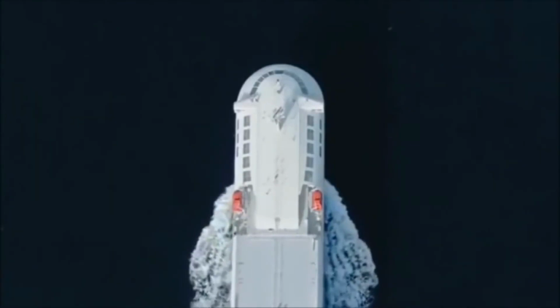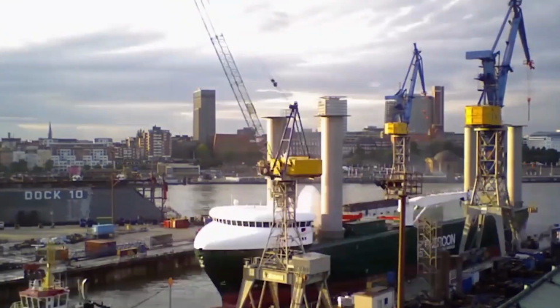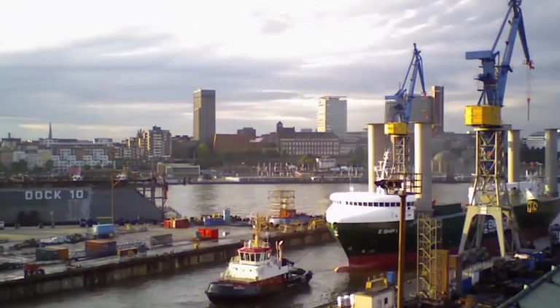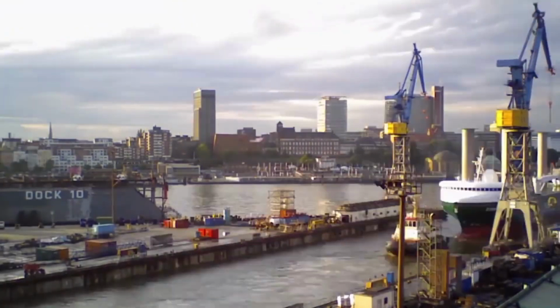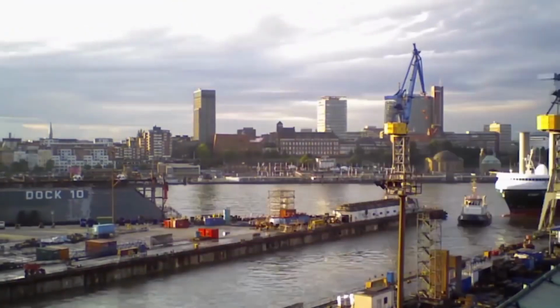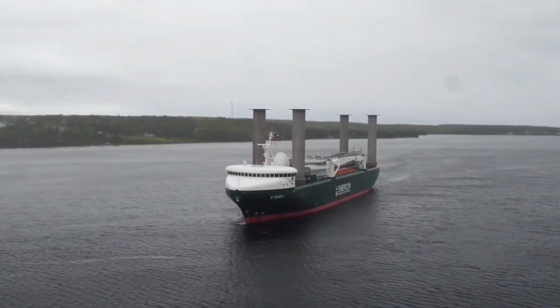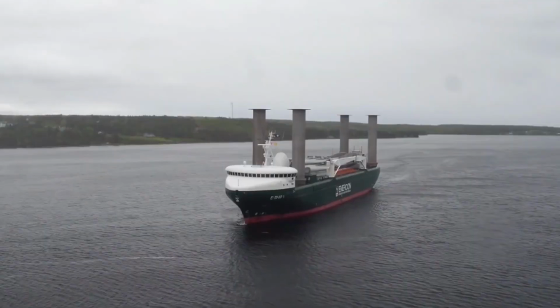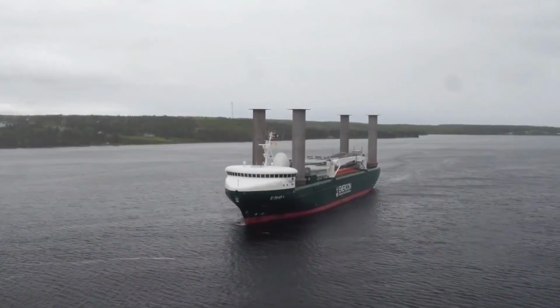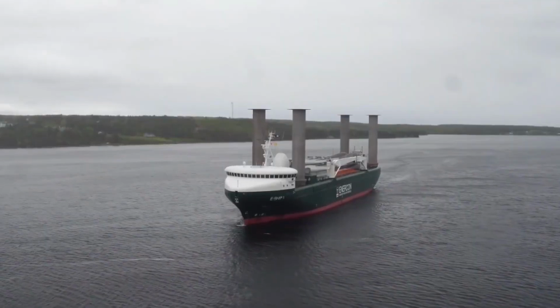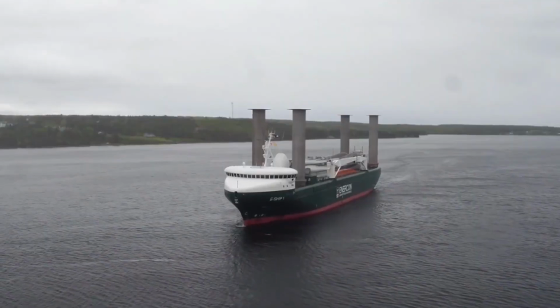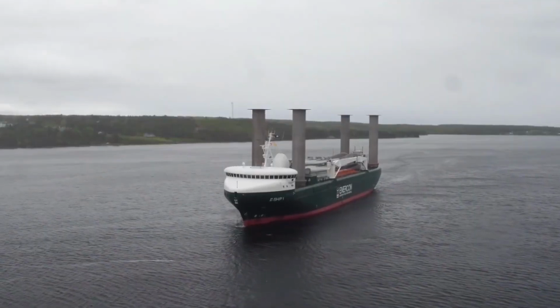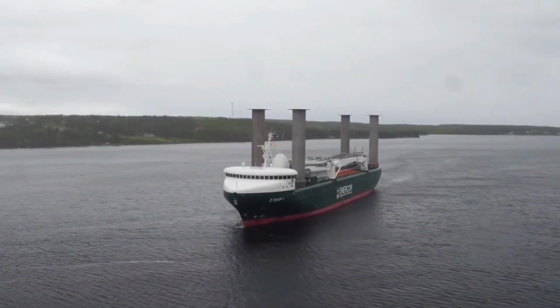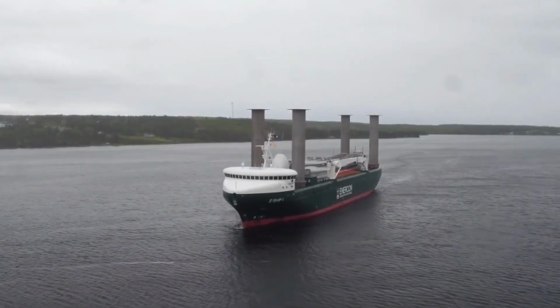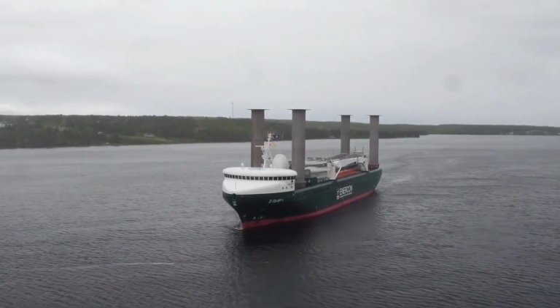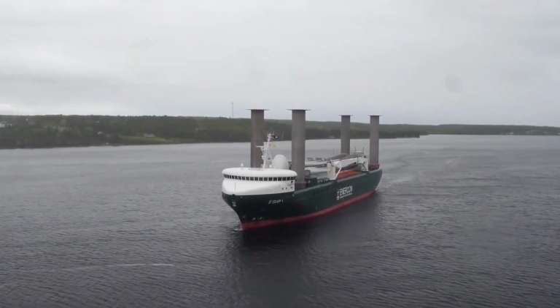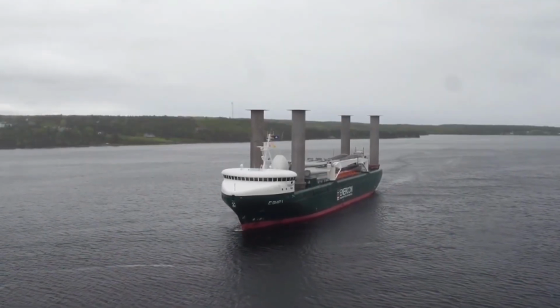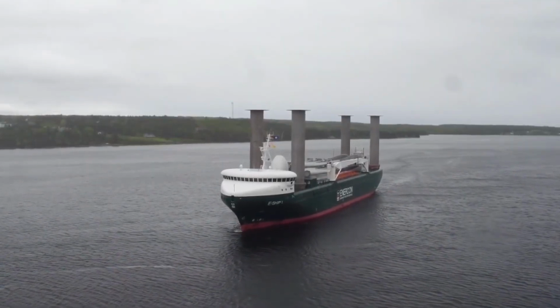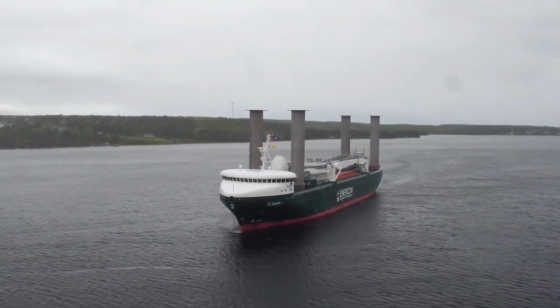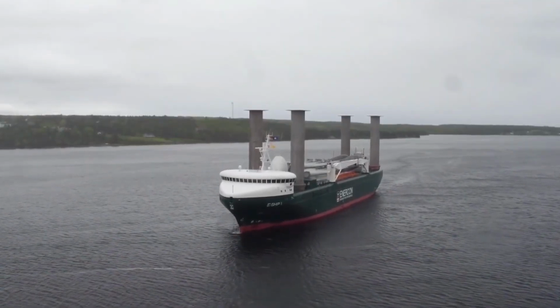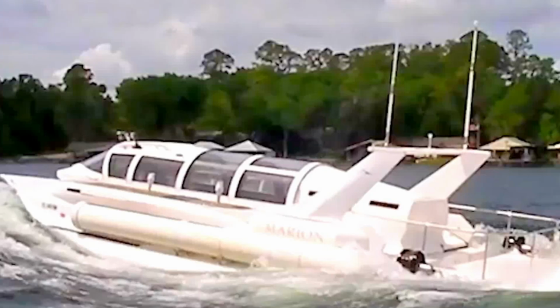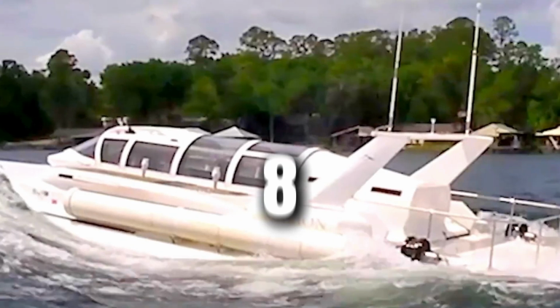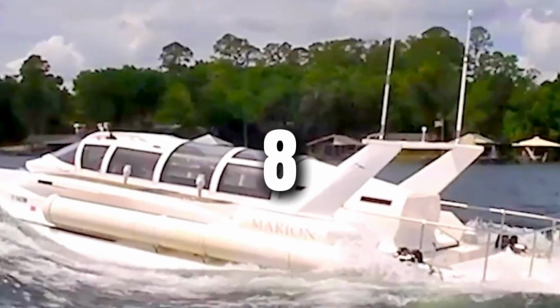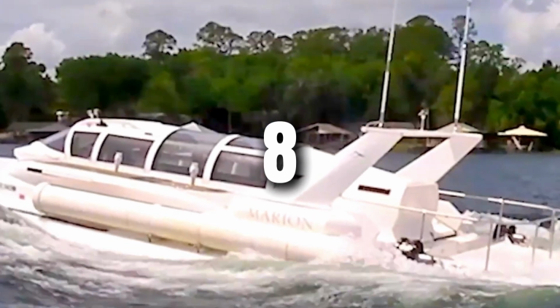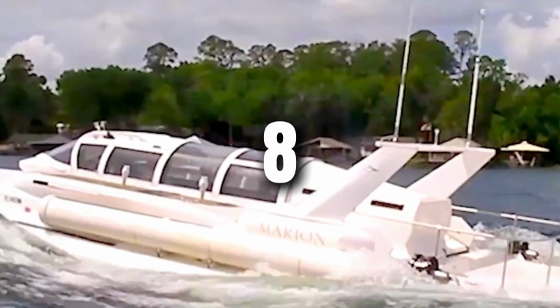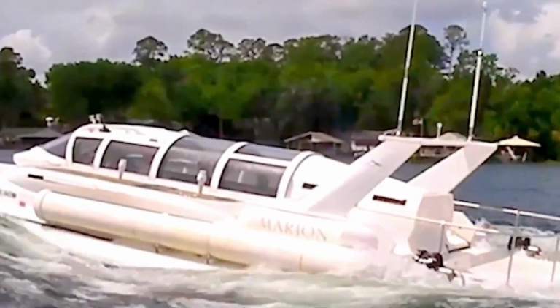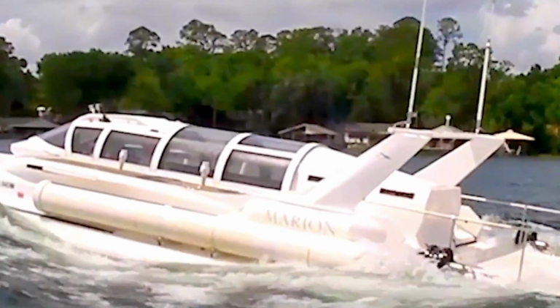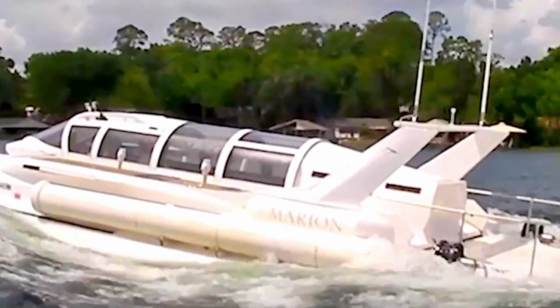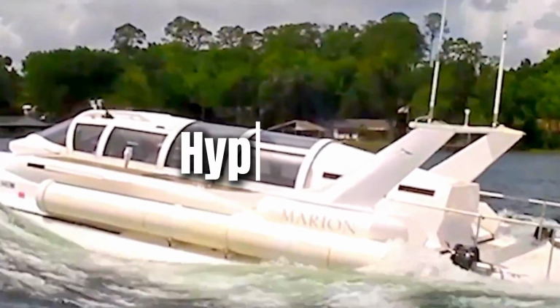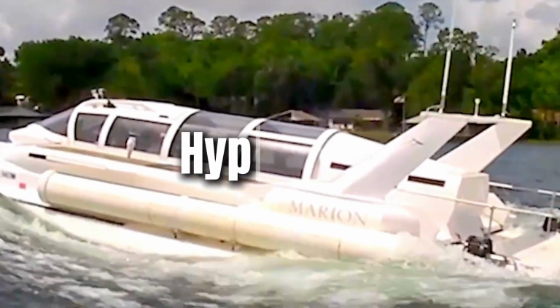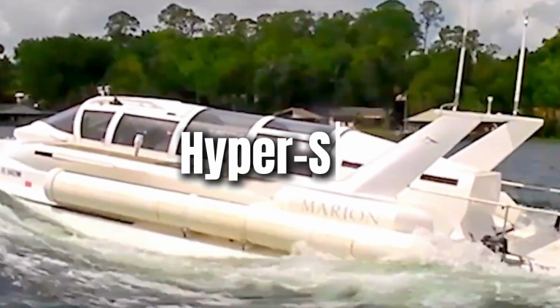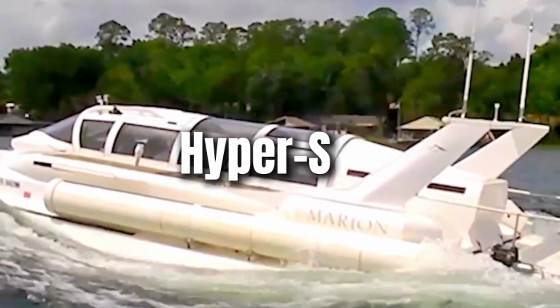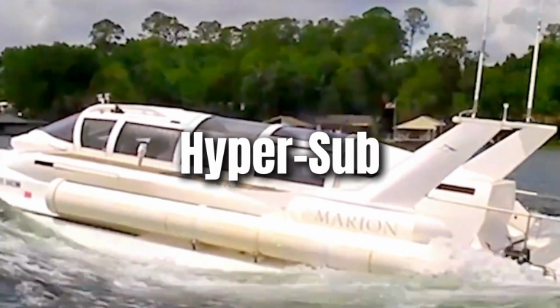Get ready, because what you're about to see will blow your mind. Number 8: Hypersub.